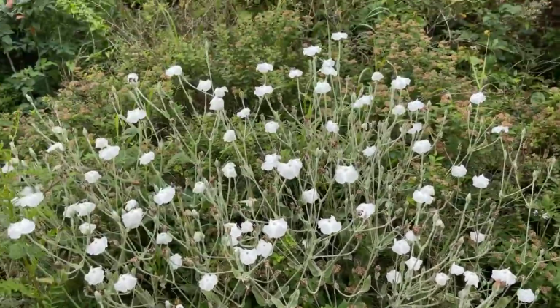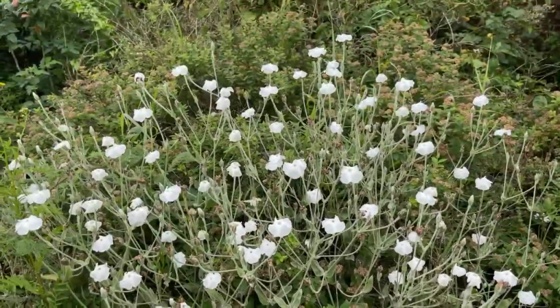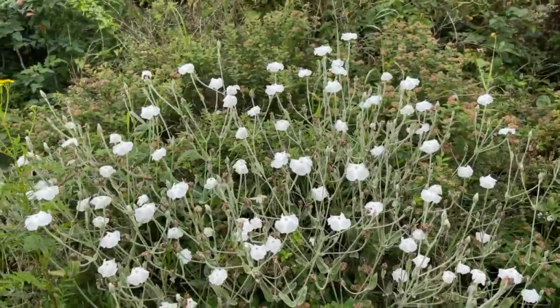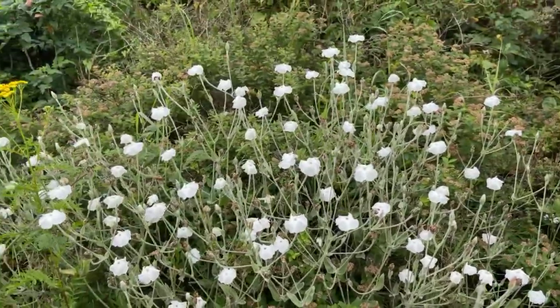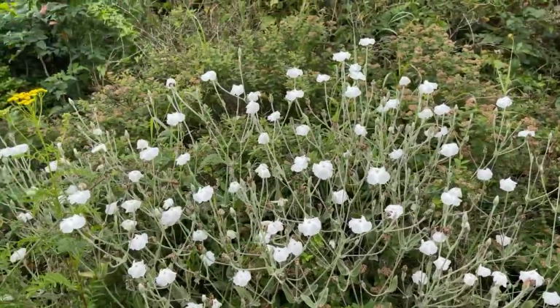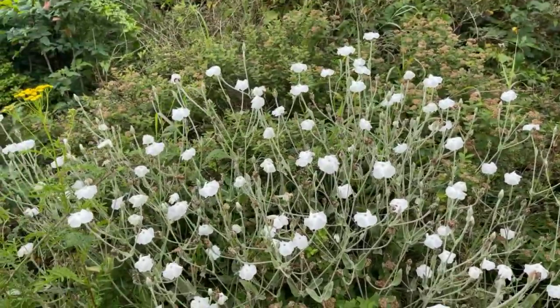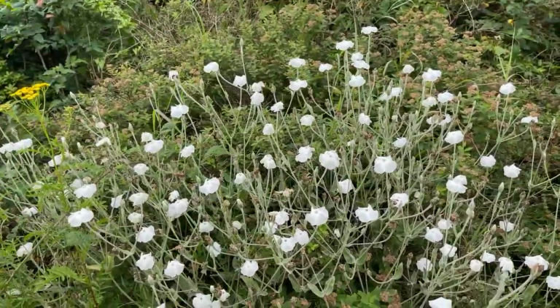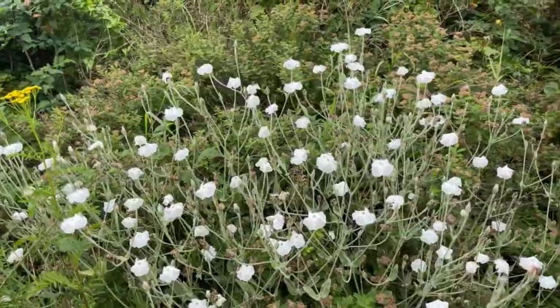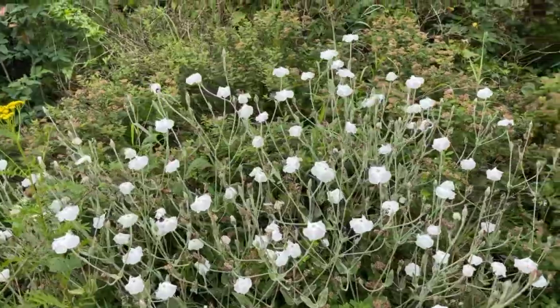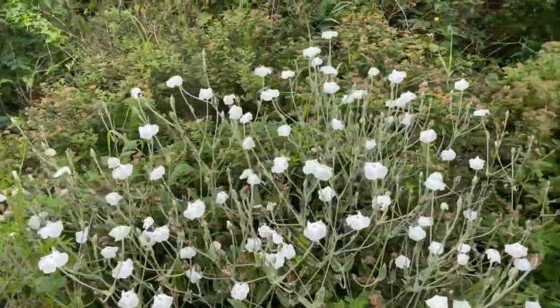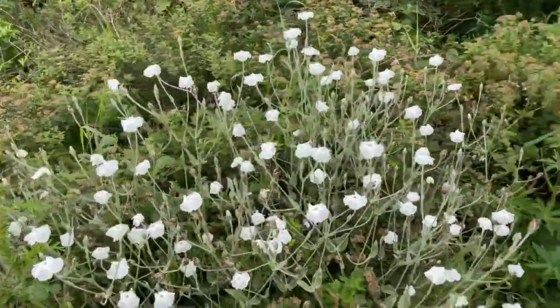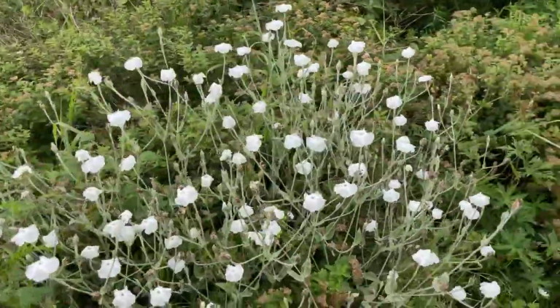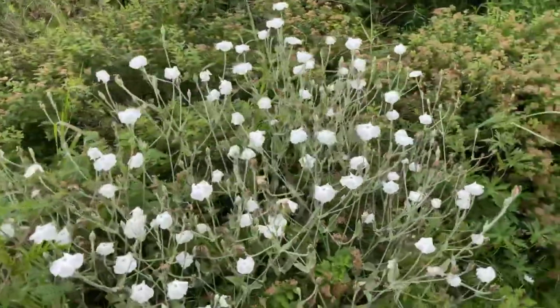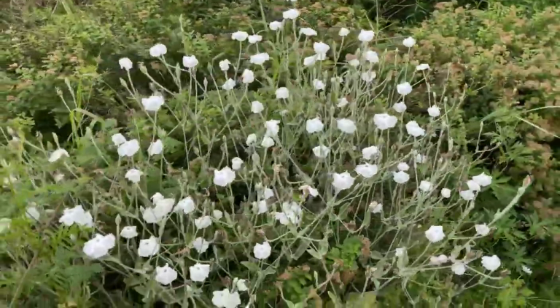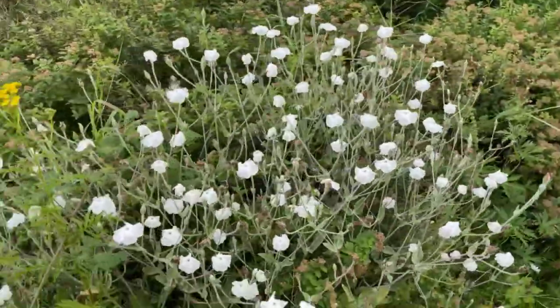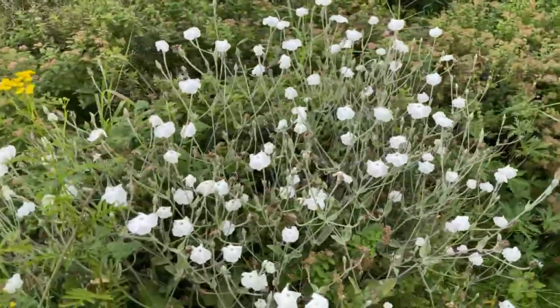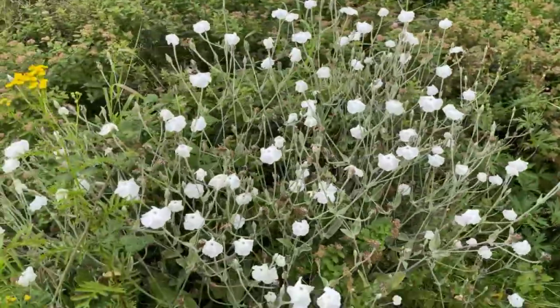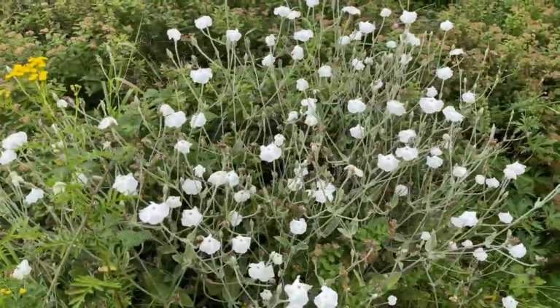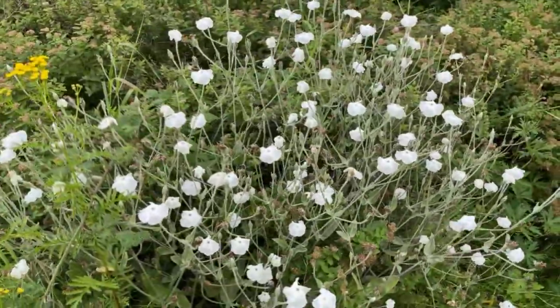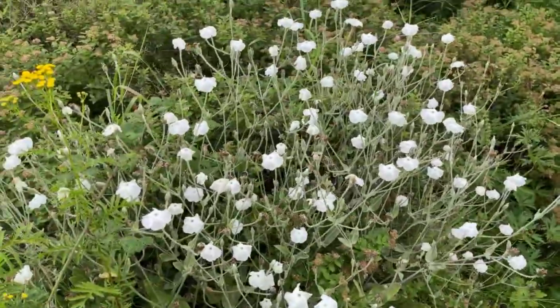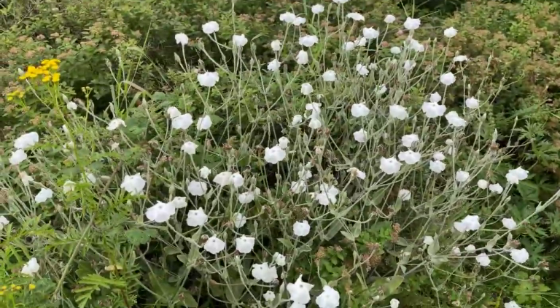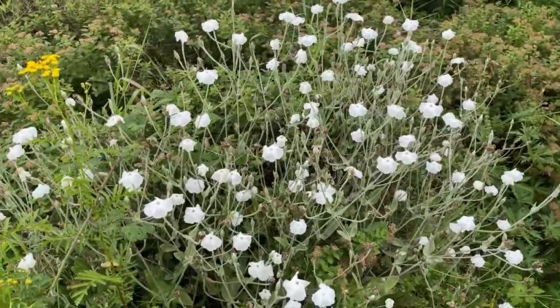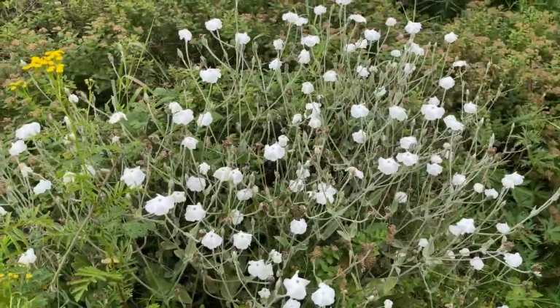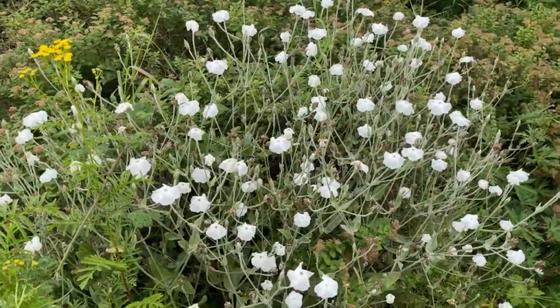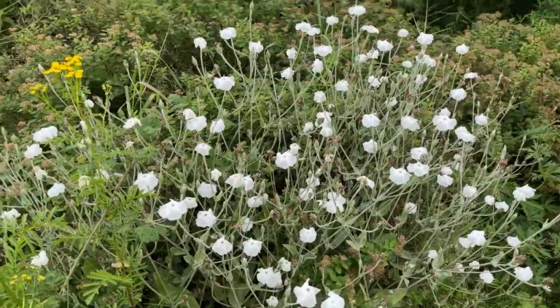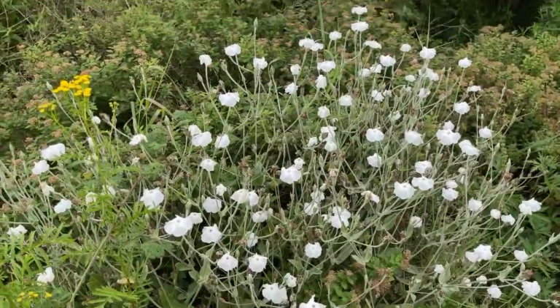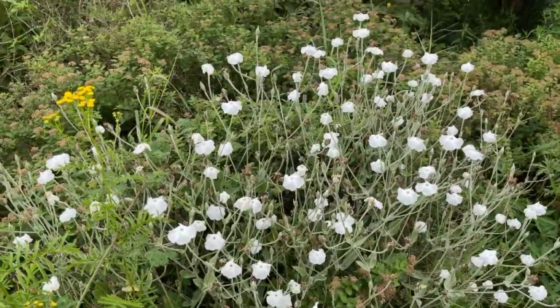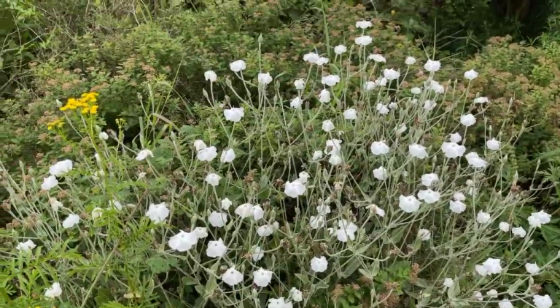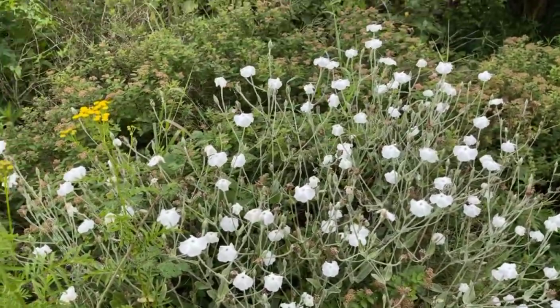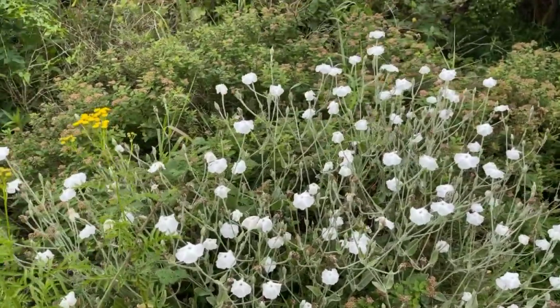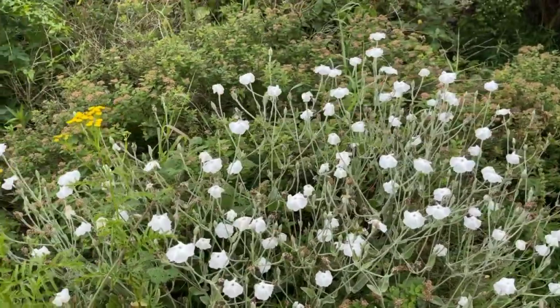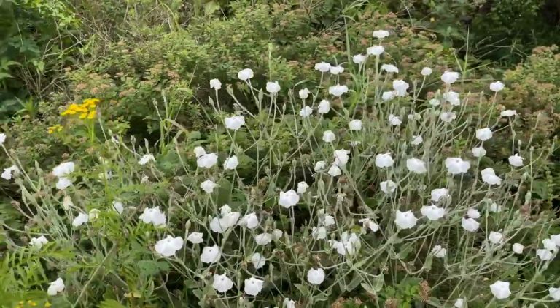I'm not actually sure what the name of this plant is — it eludes me at the moment. So if you know the name, please pop it in the comments.